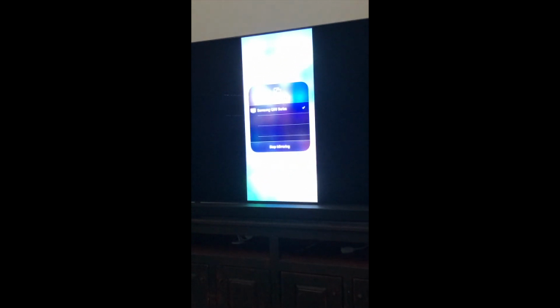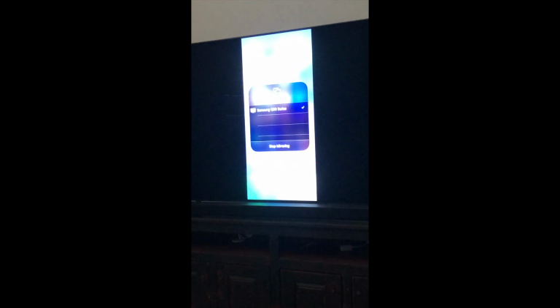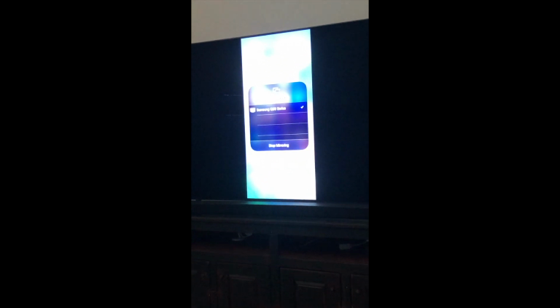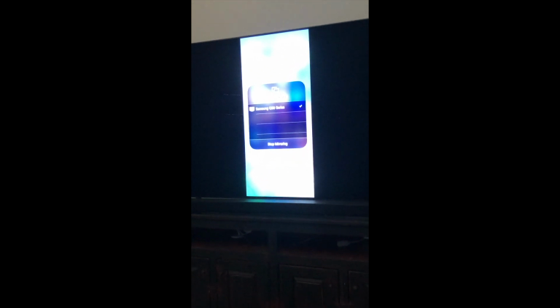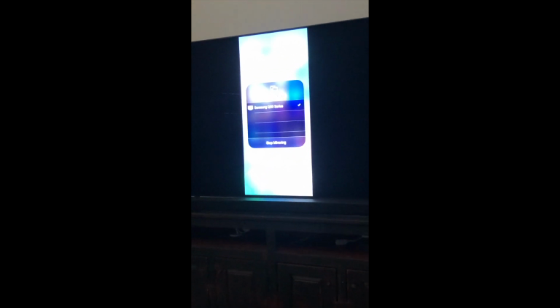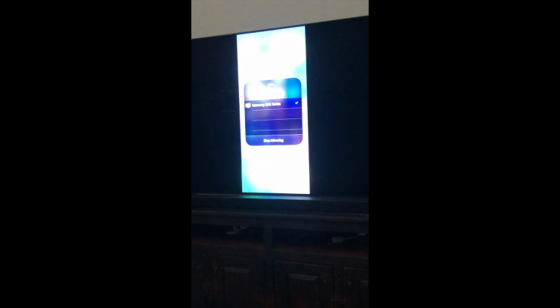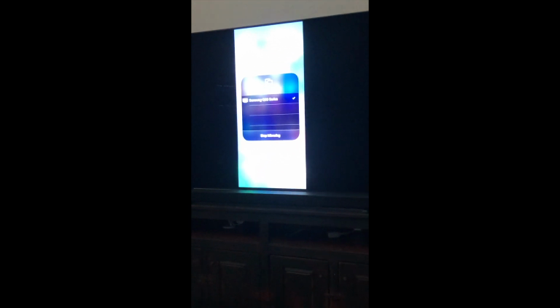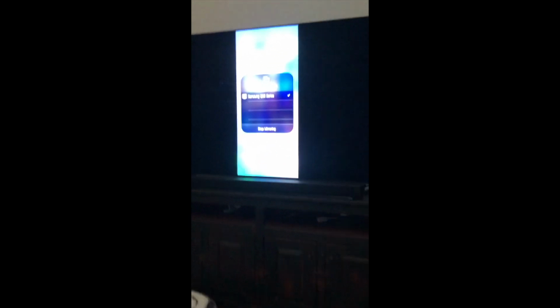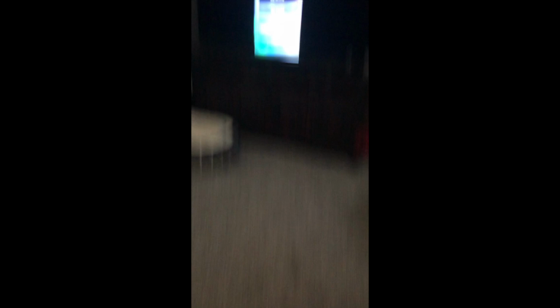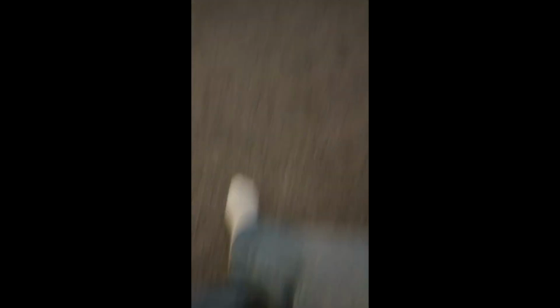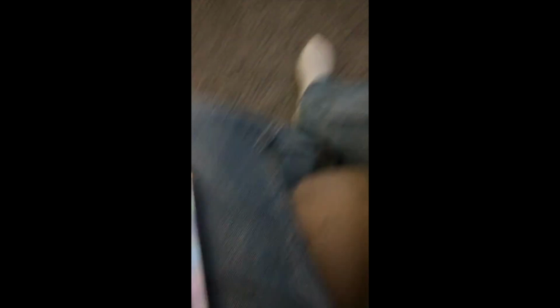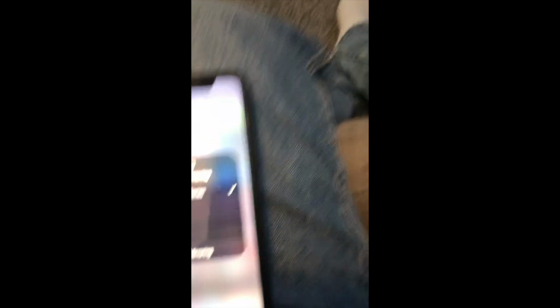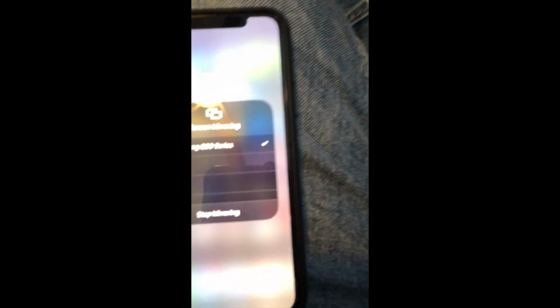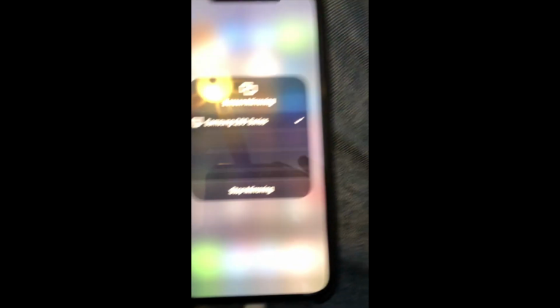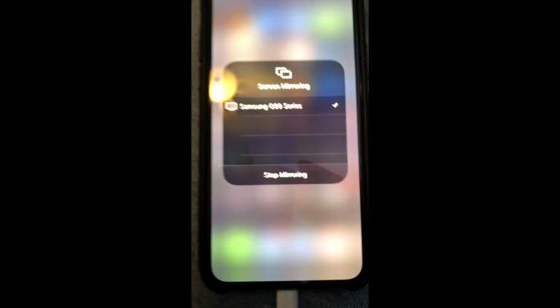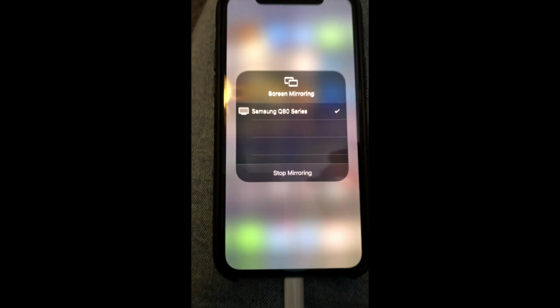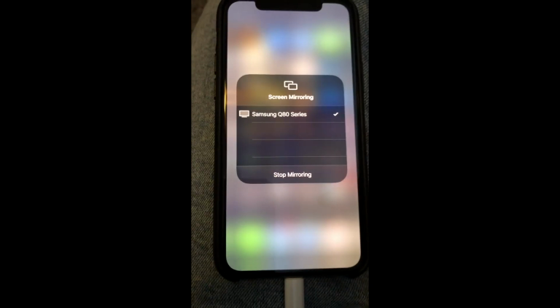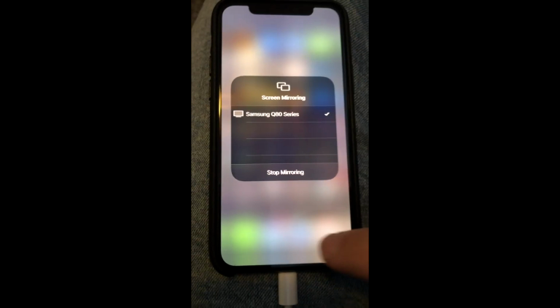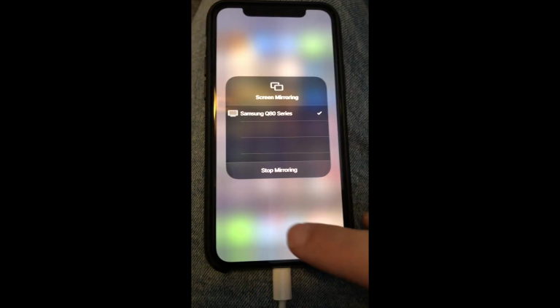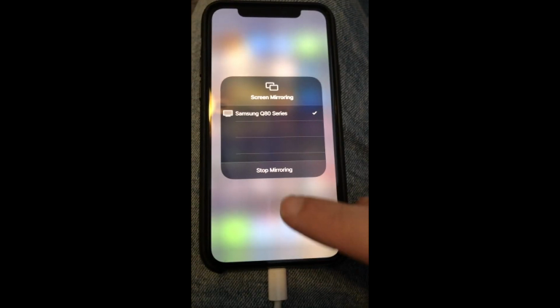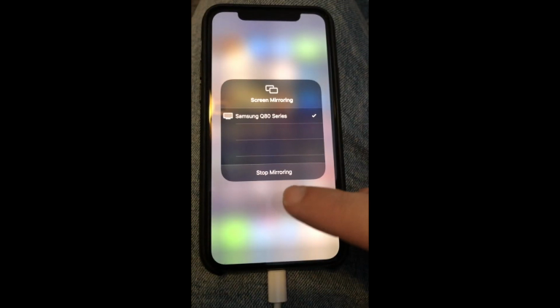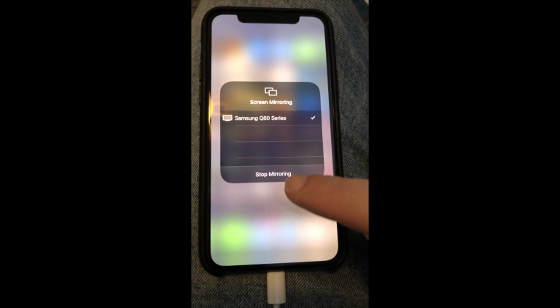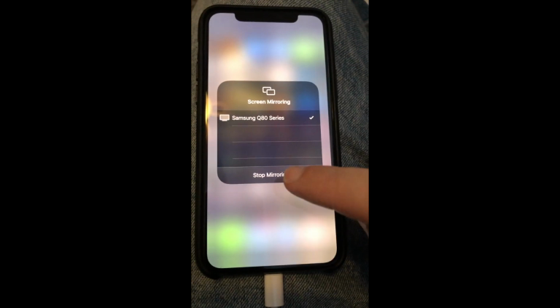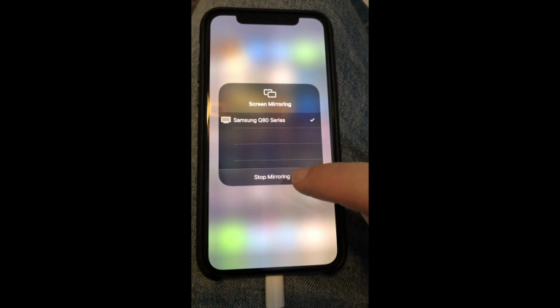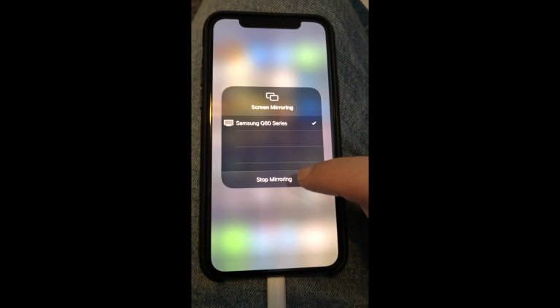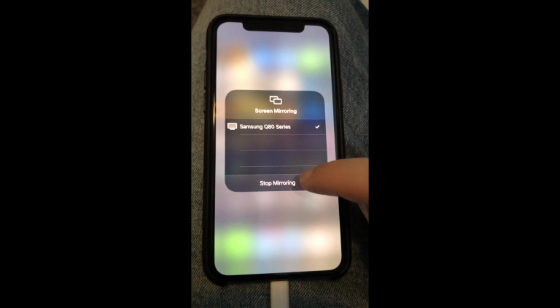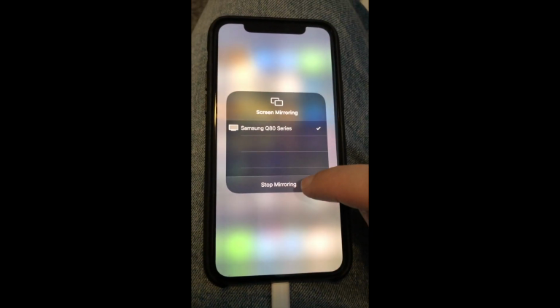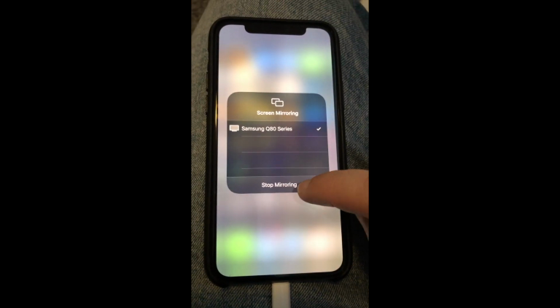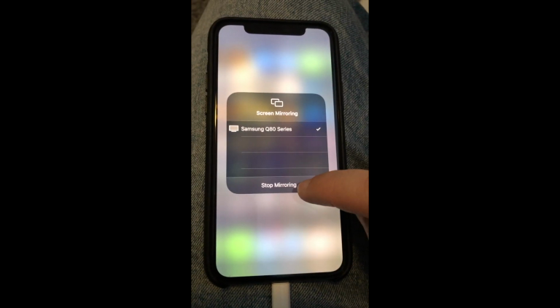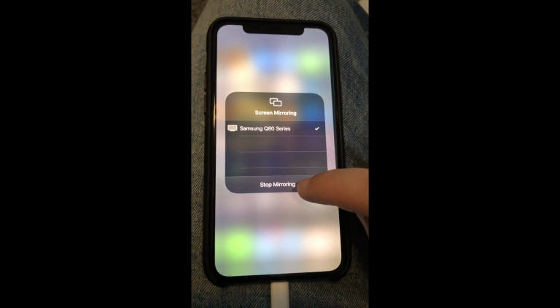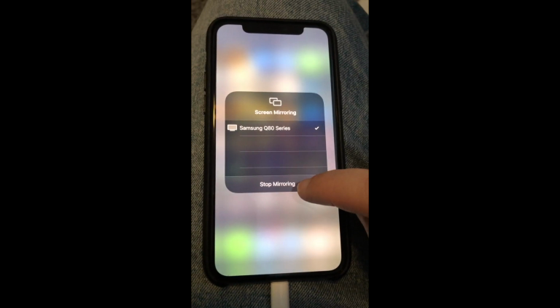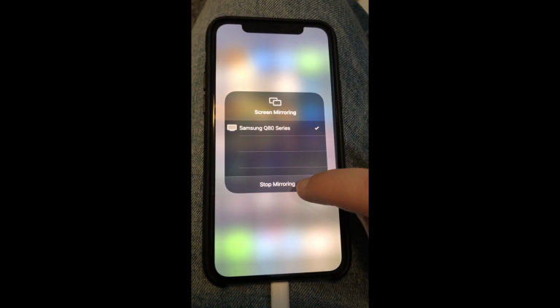If you want to stop mirroring, just go to your phone and hit Stop Mirroring.